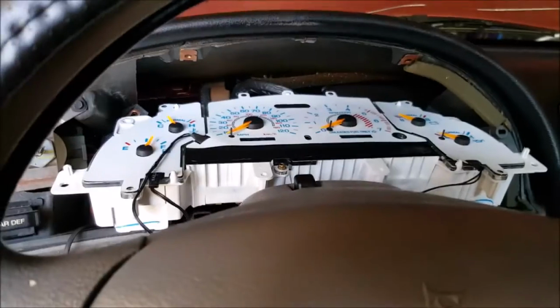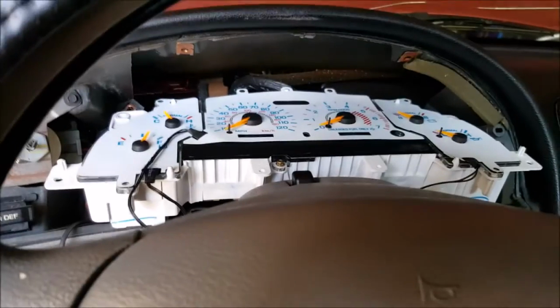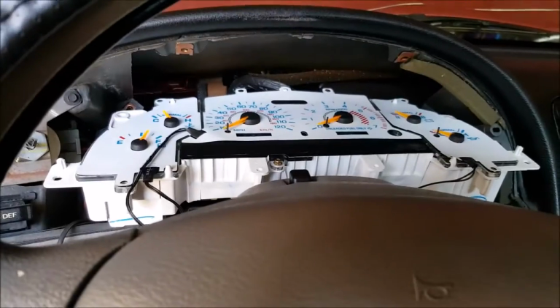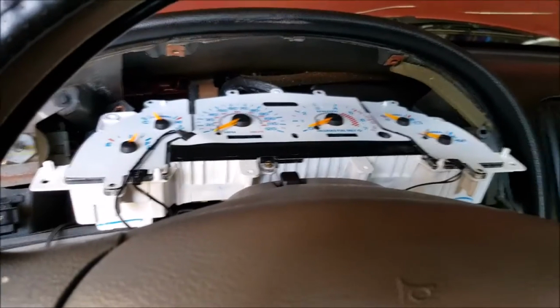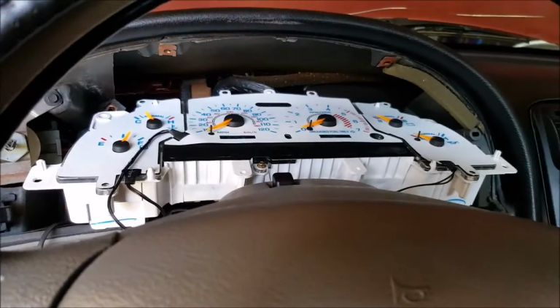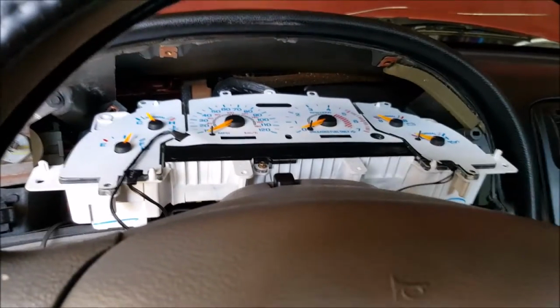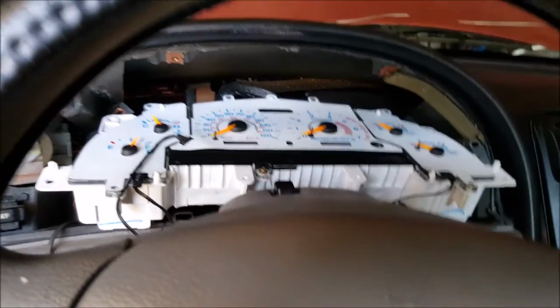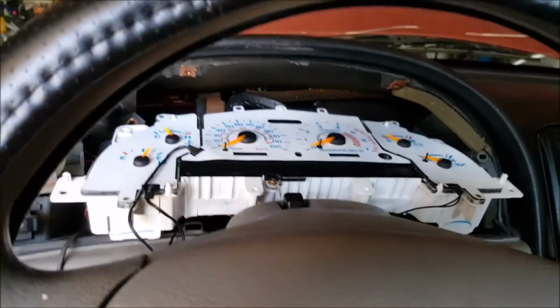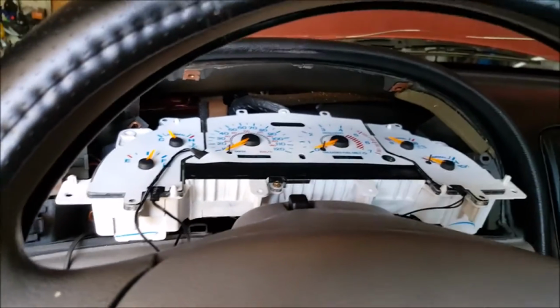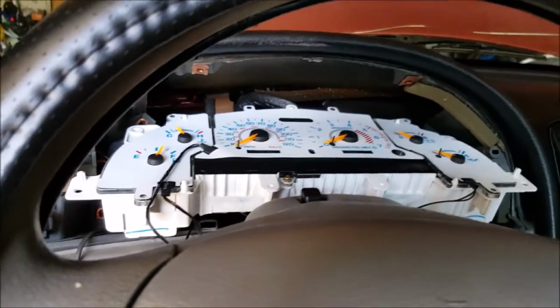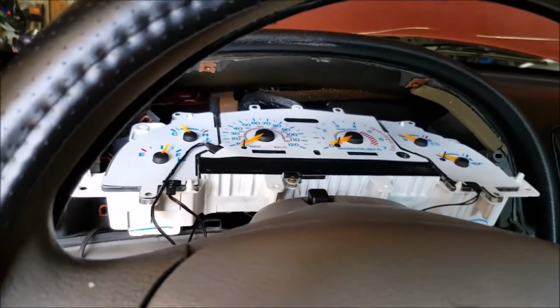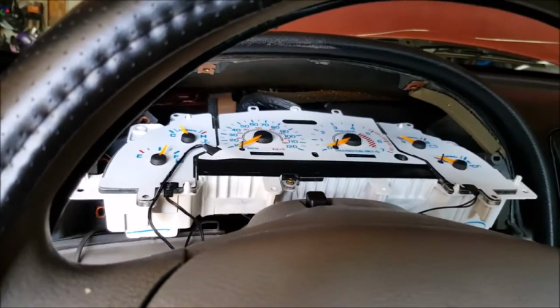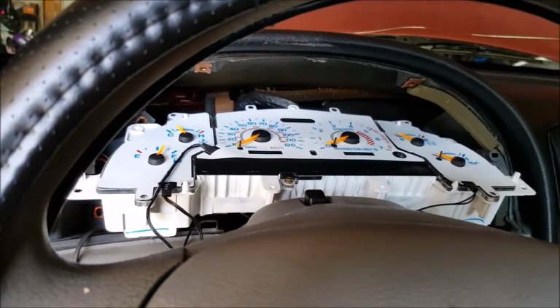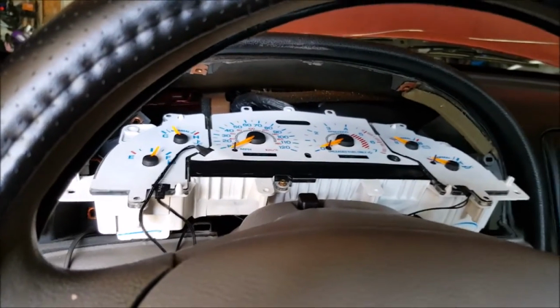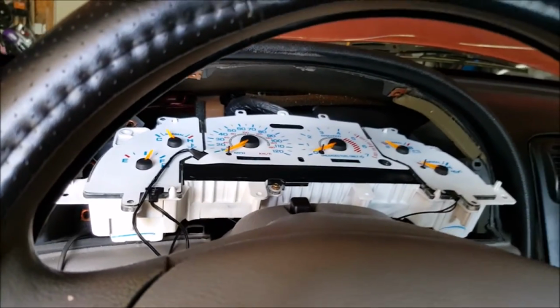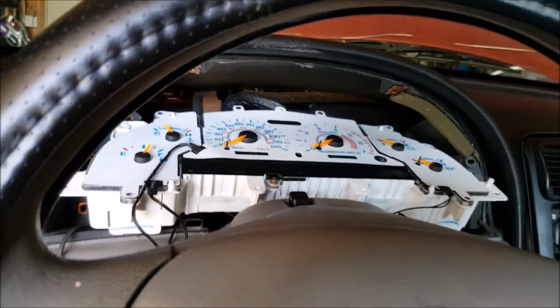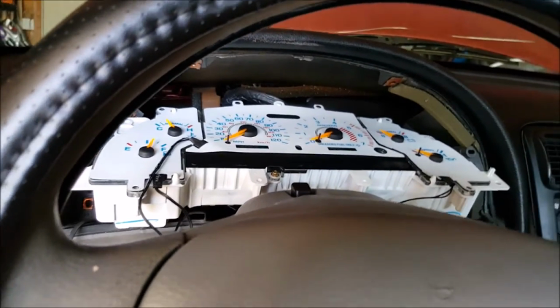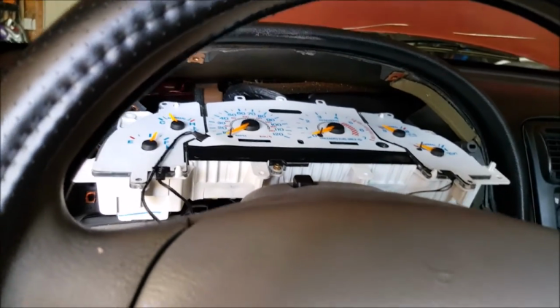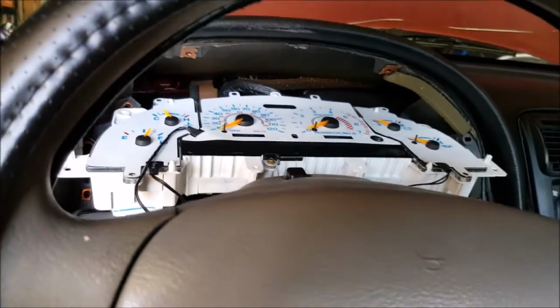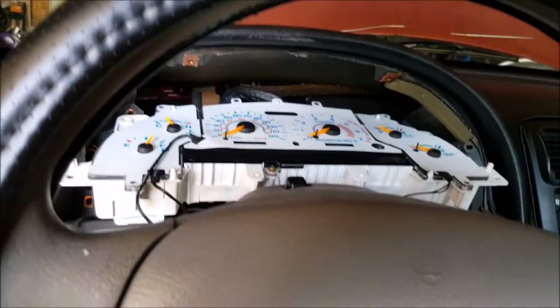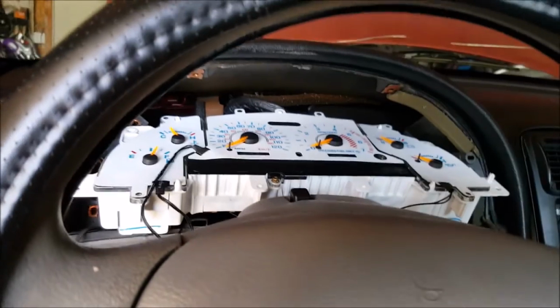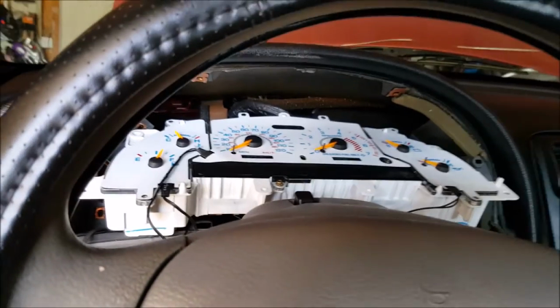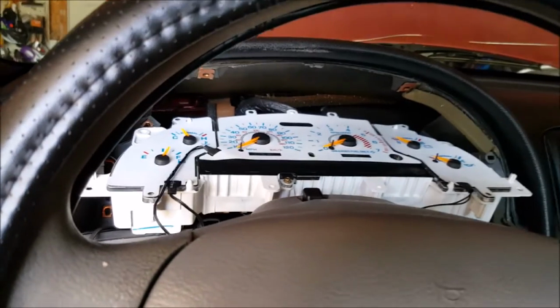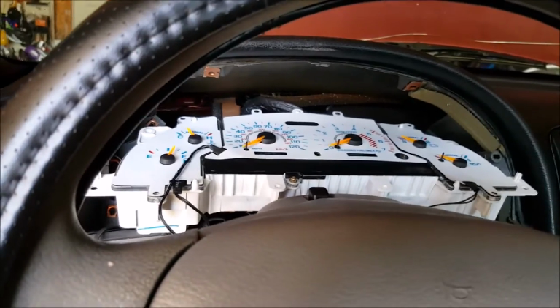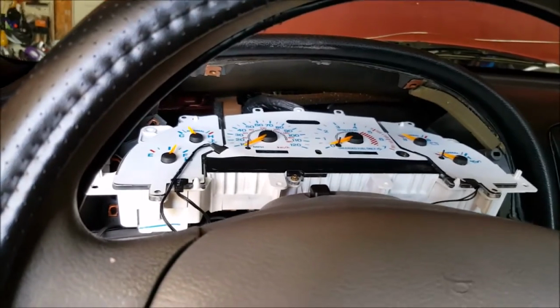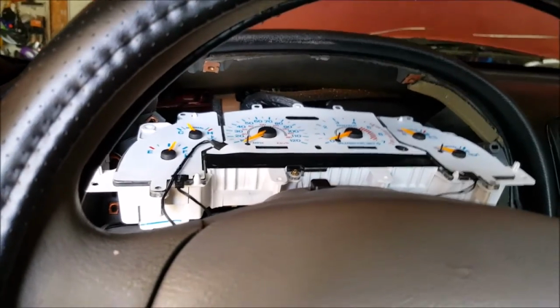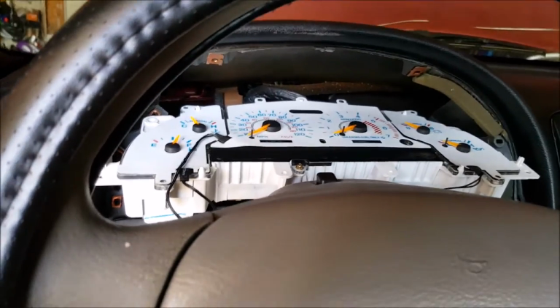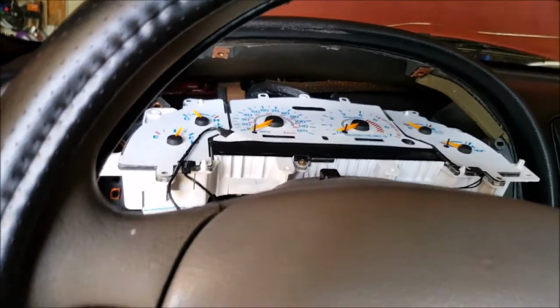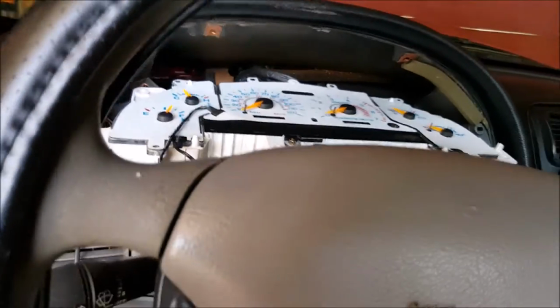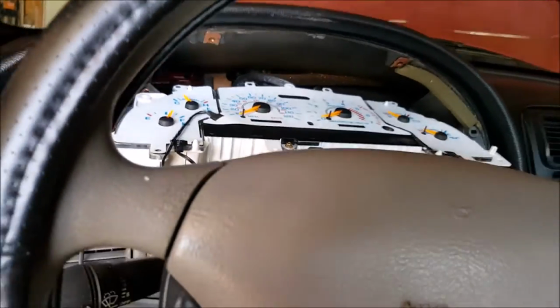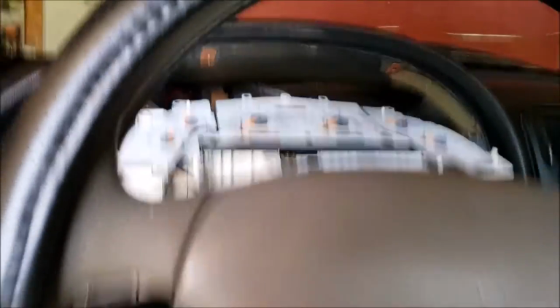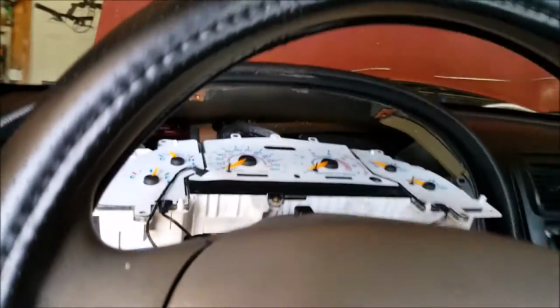So this is after I've got everything together, but I'll show you guys how to take some things apart.